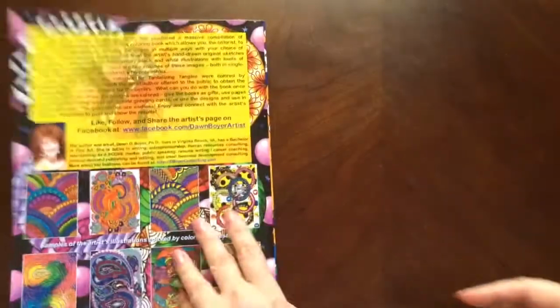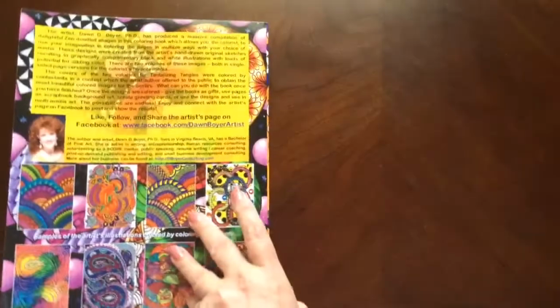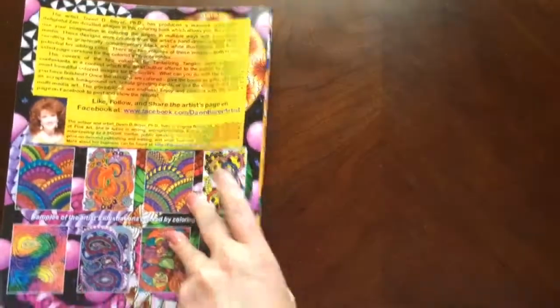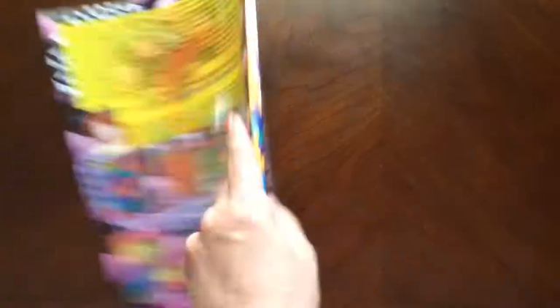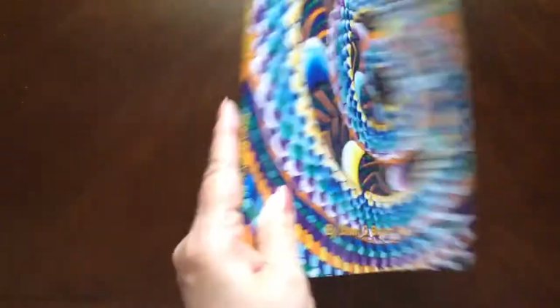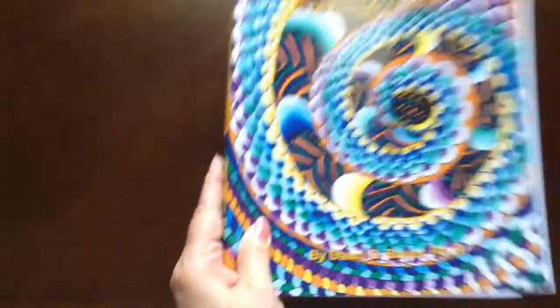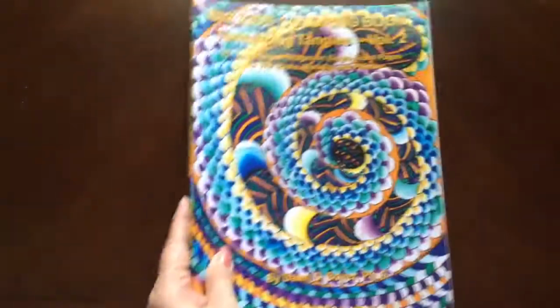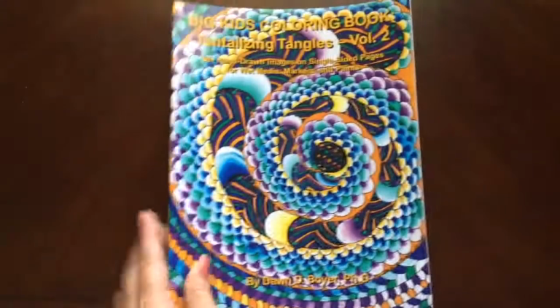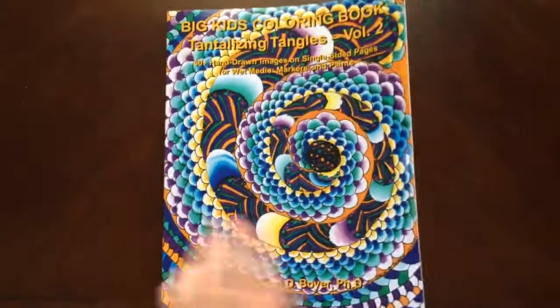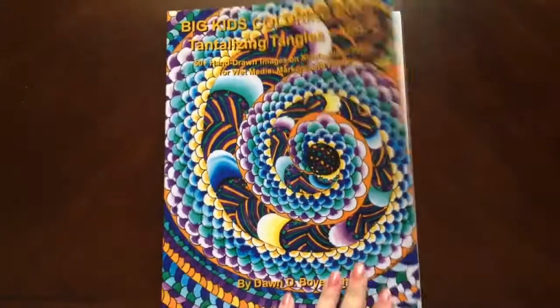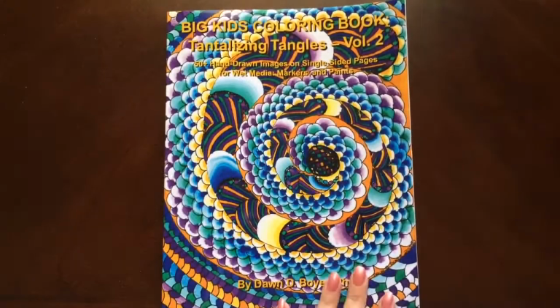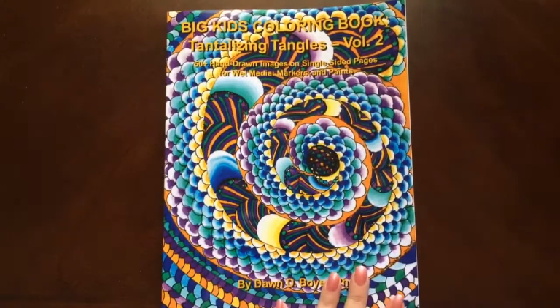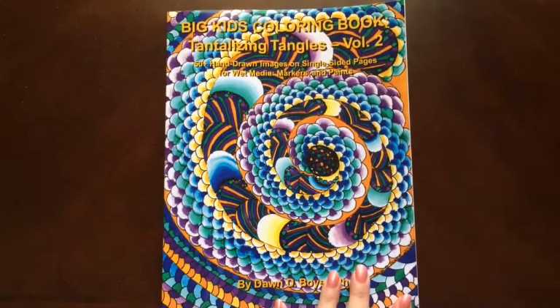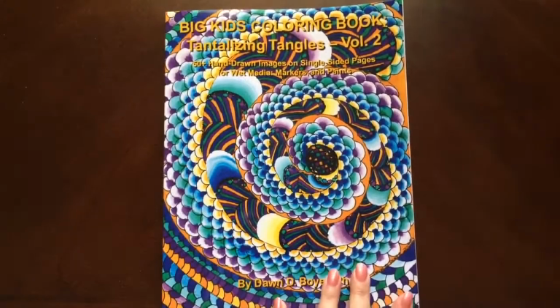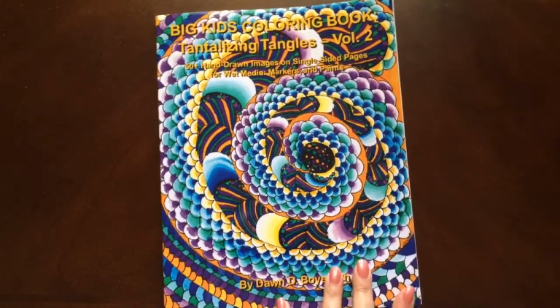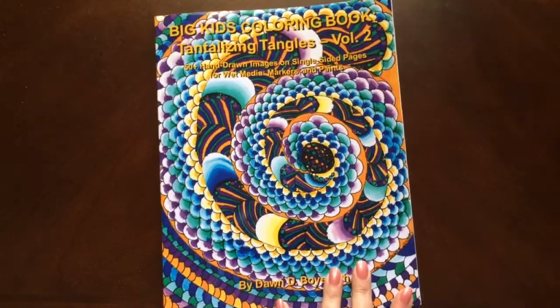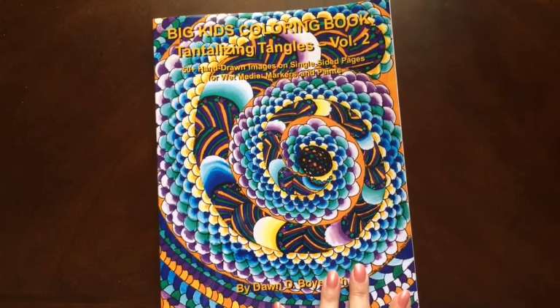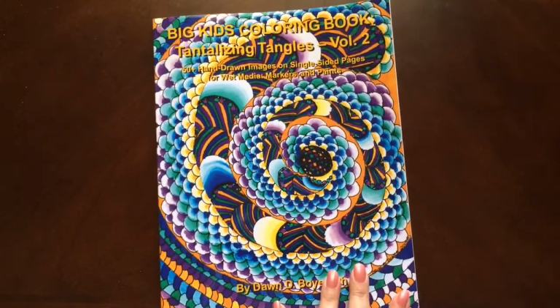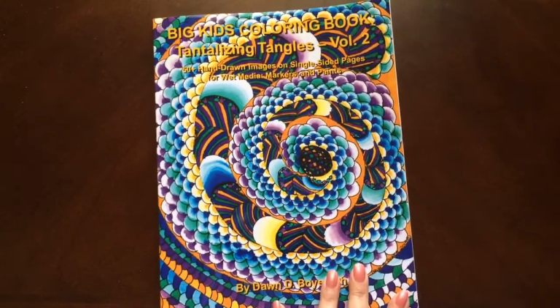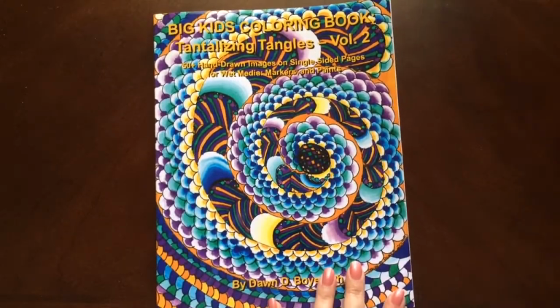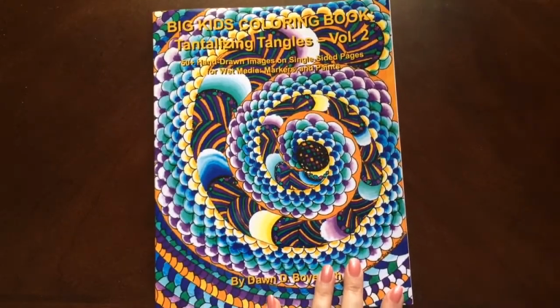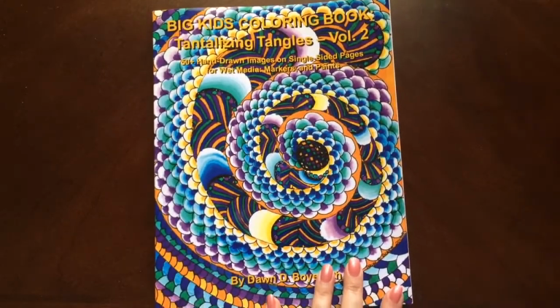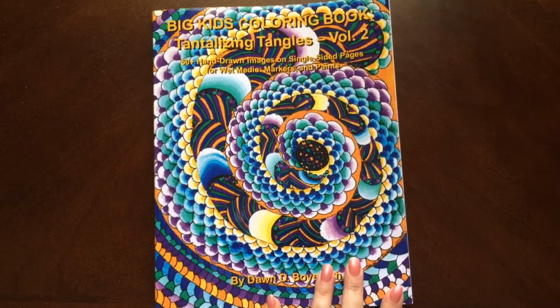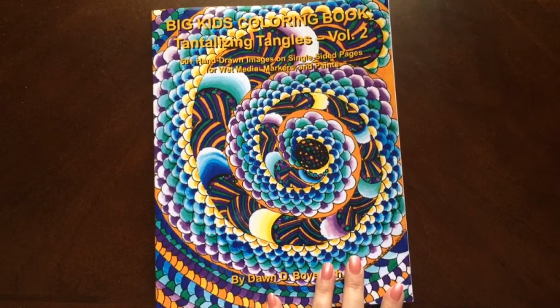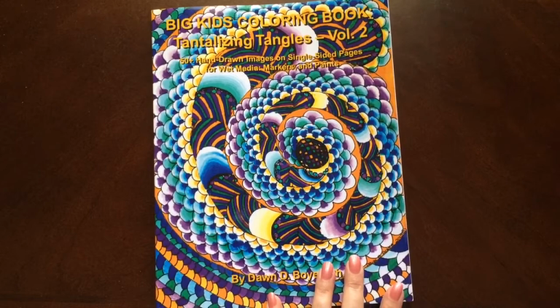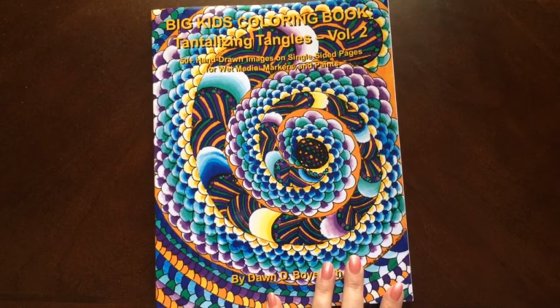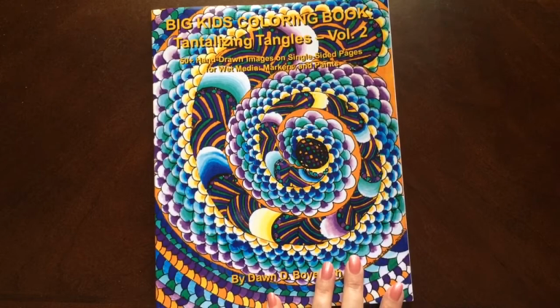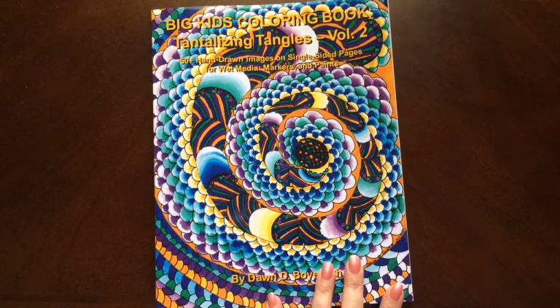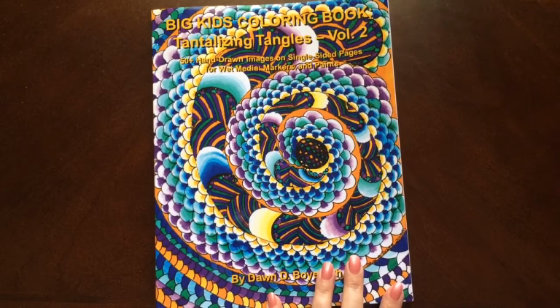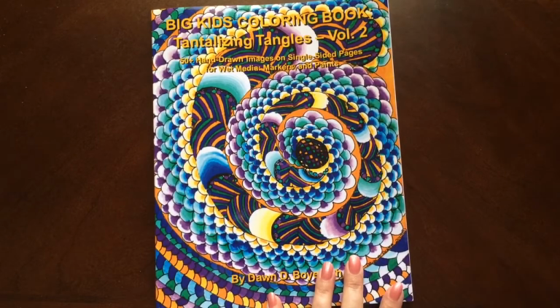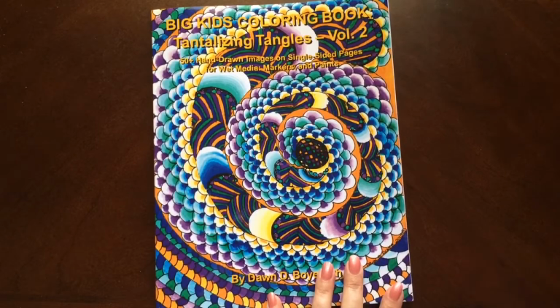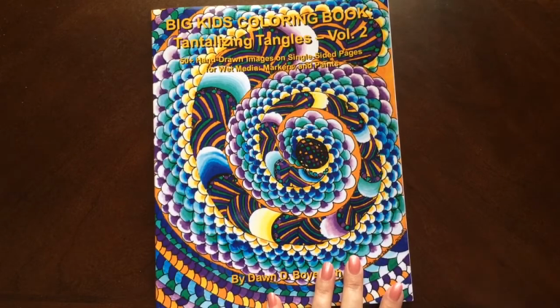And there you have it — Tantalizing Tangles, Volume 2, by Dawn Boyer.